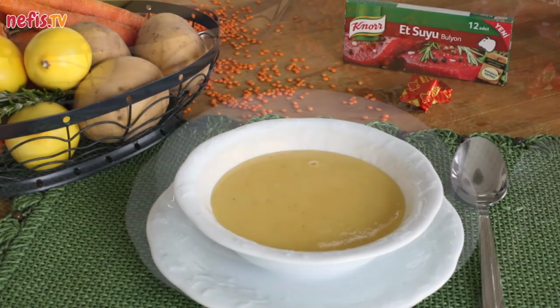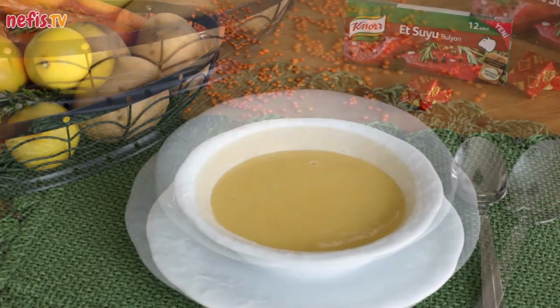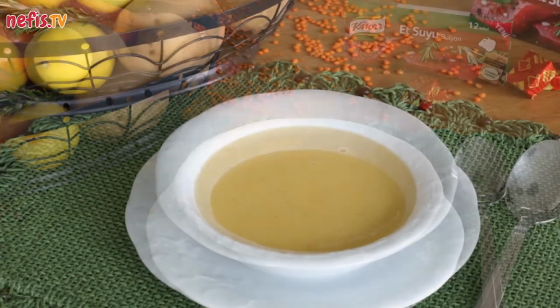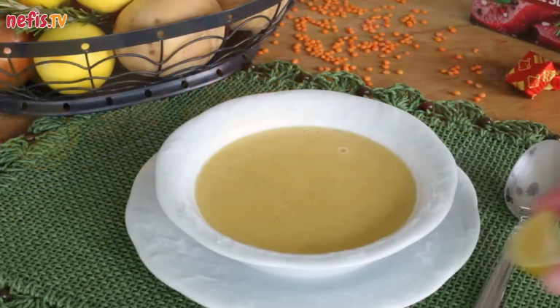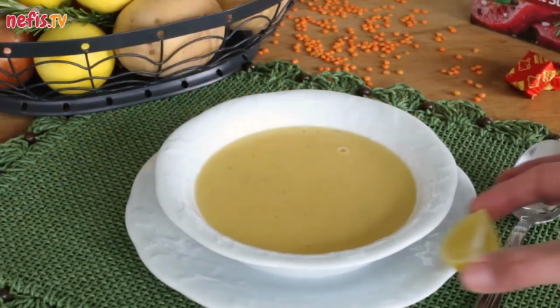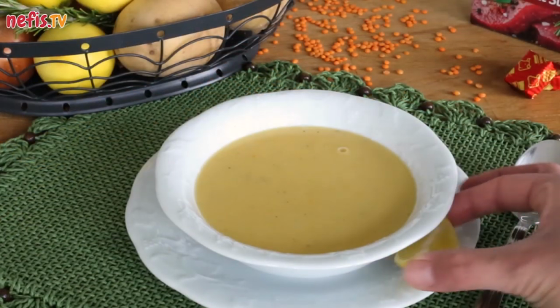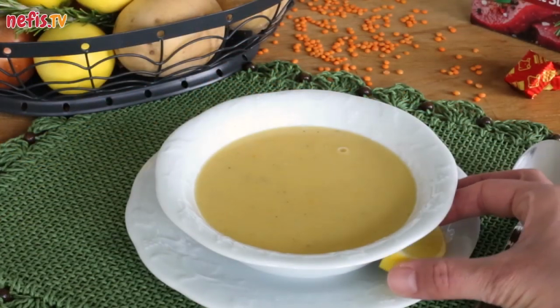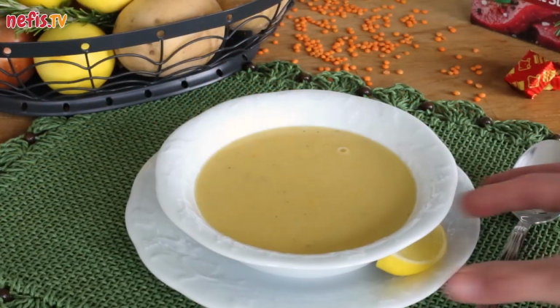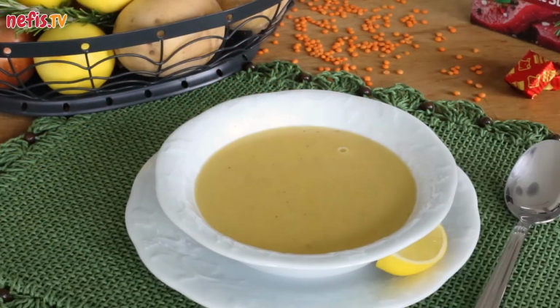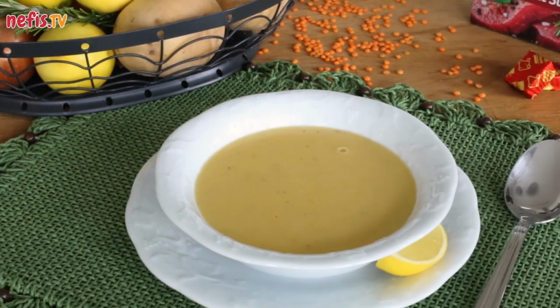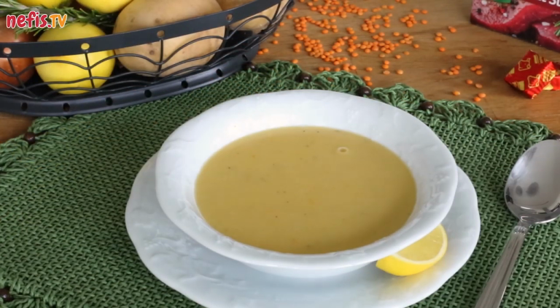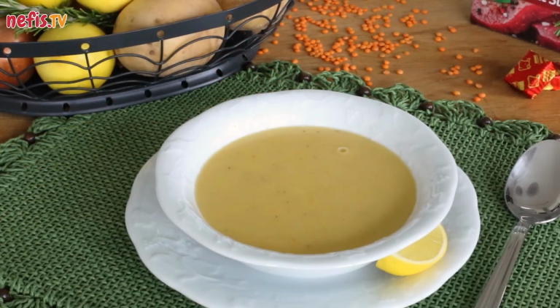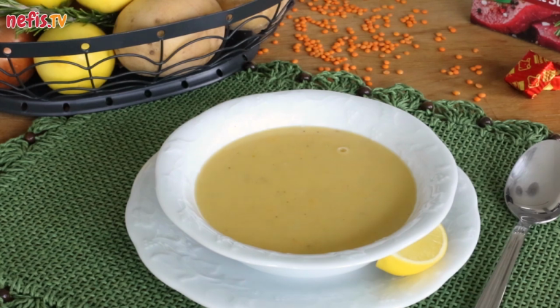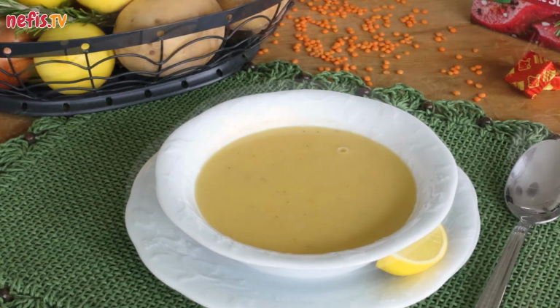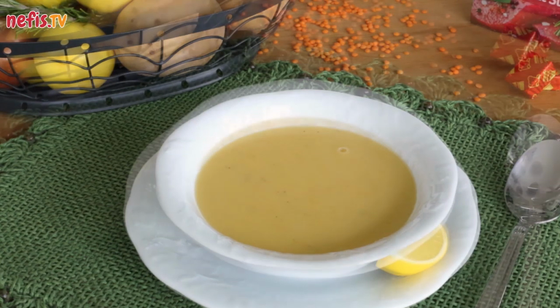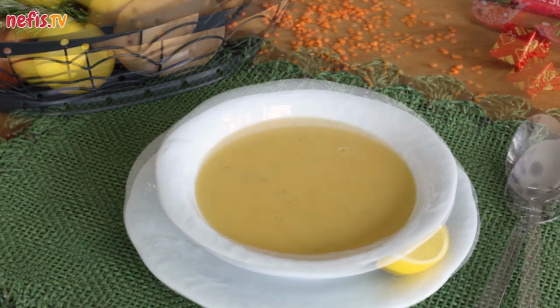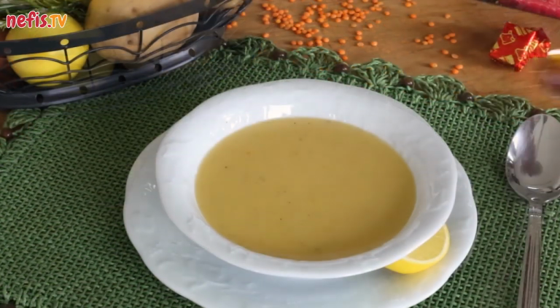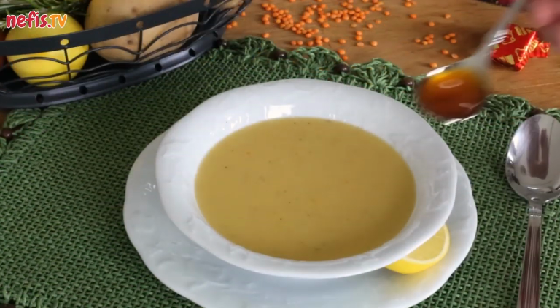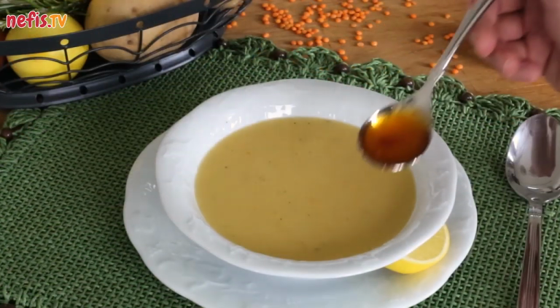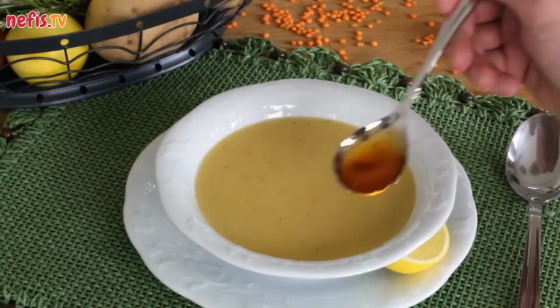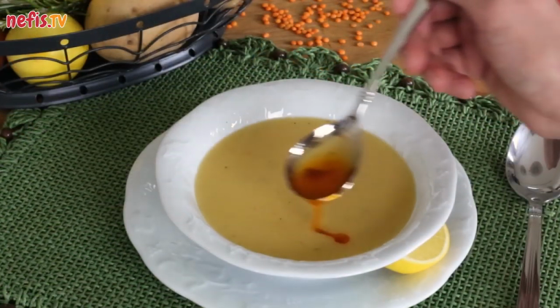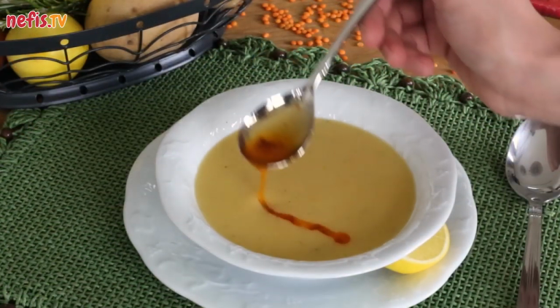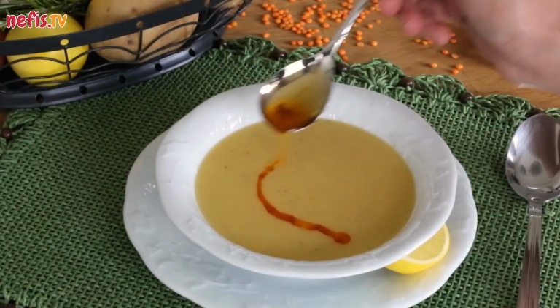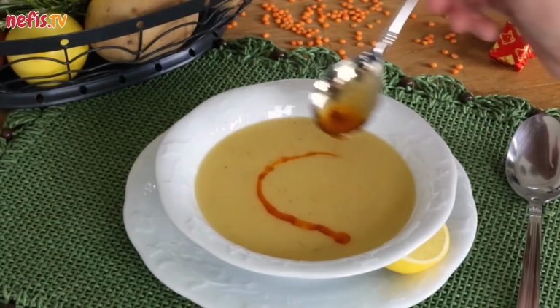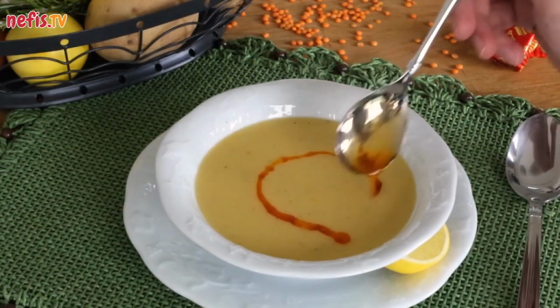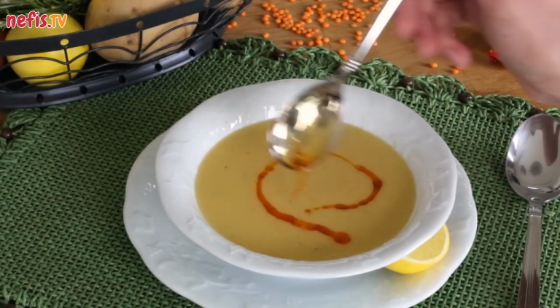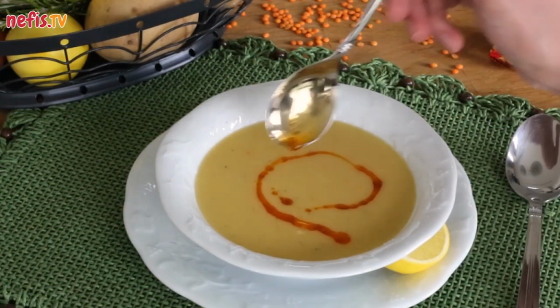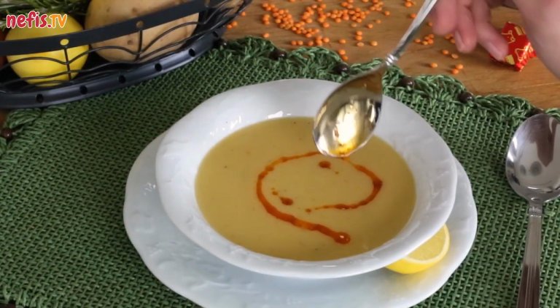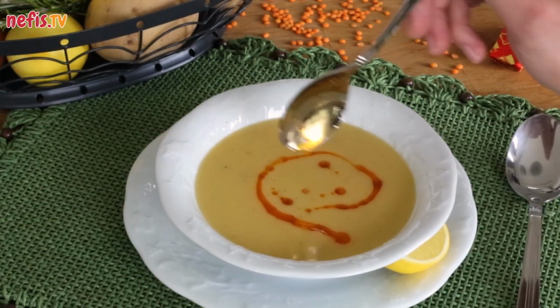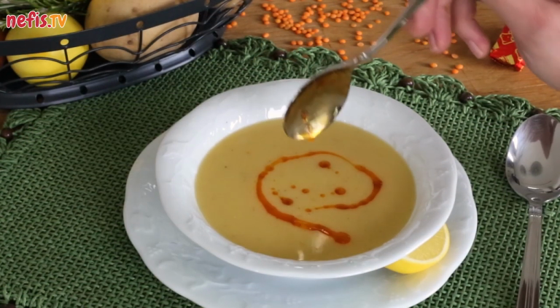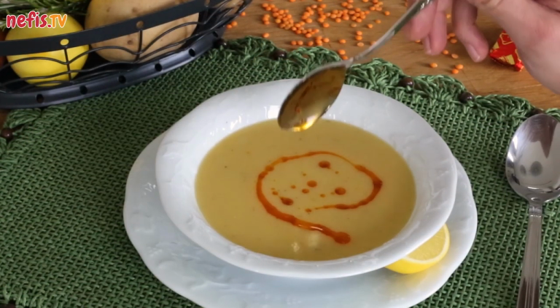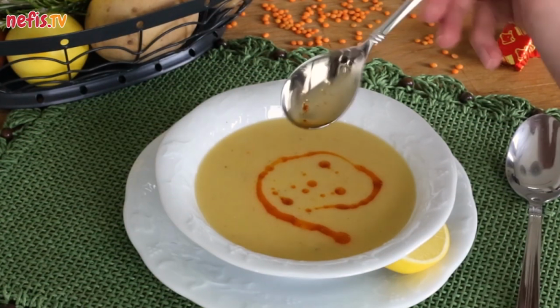It is best served with a squeeze of lemon and a drizzle of paprika-infused melted butter. Hope you enjoy!